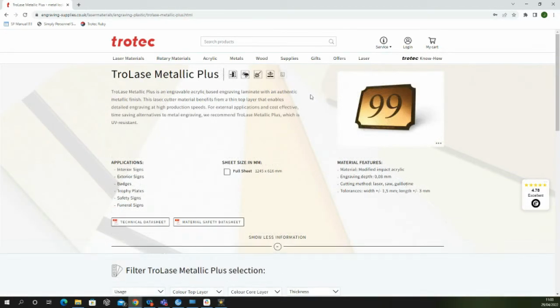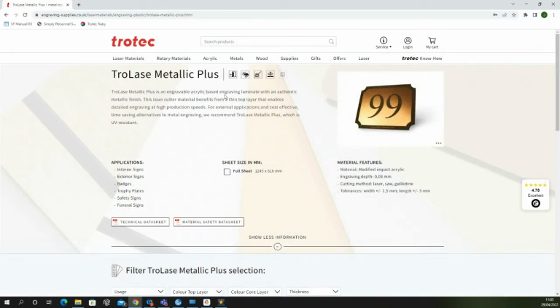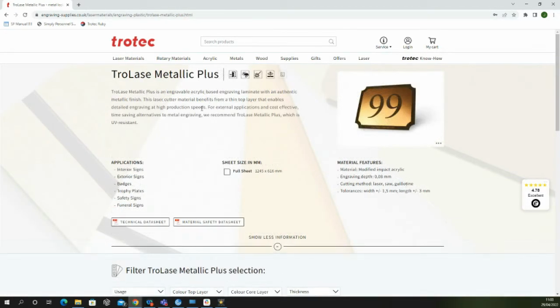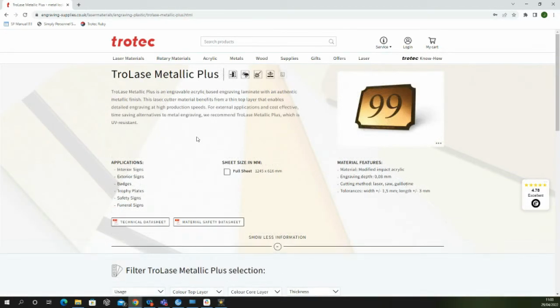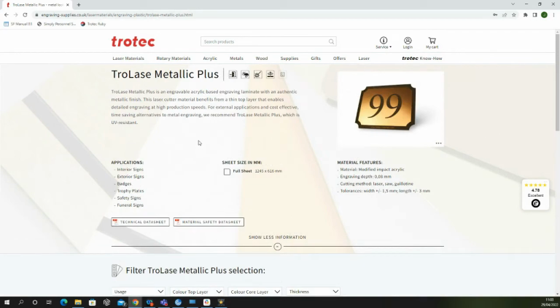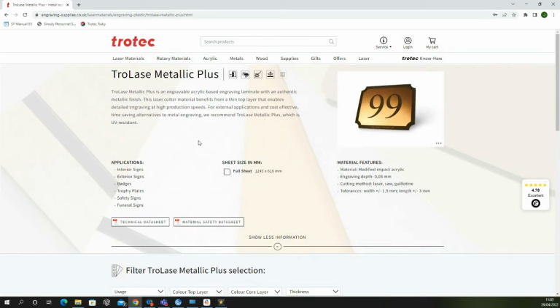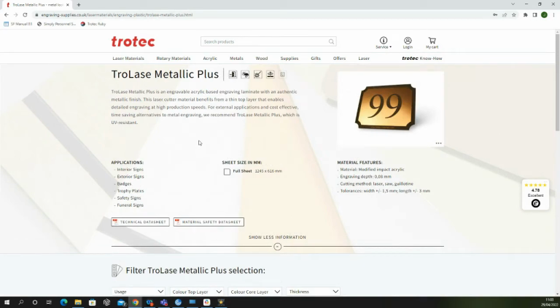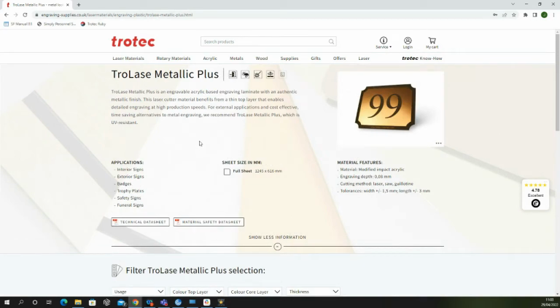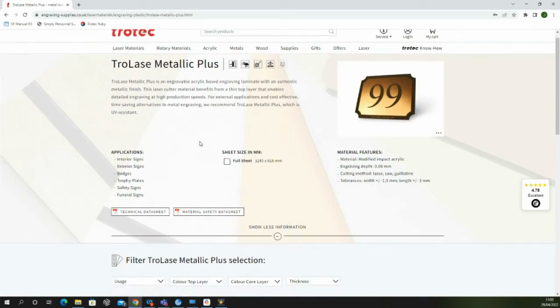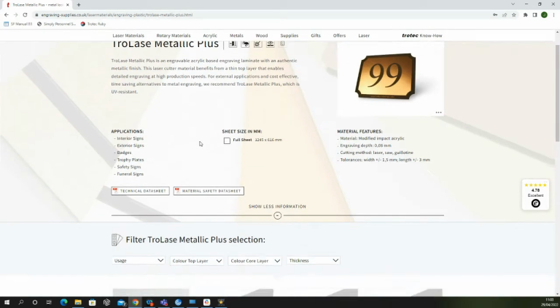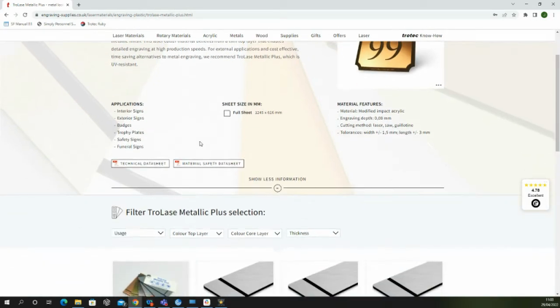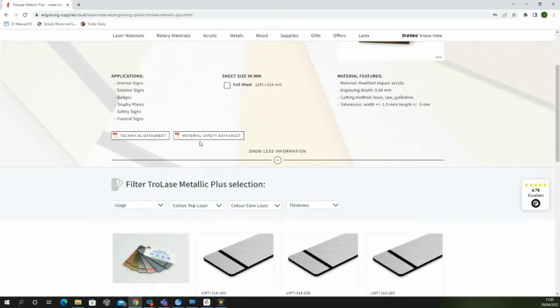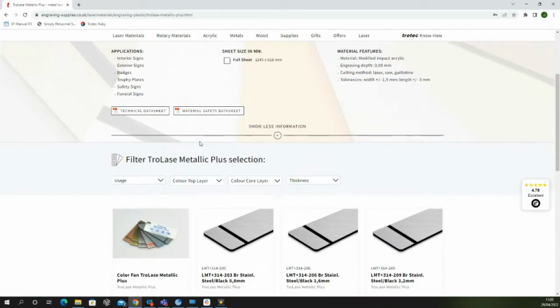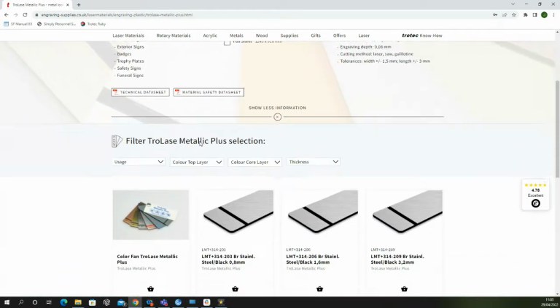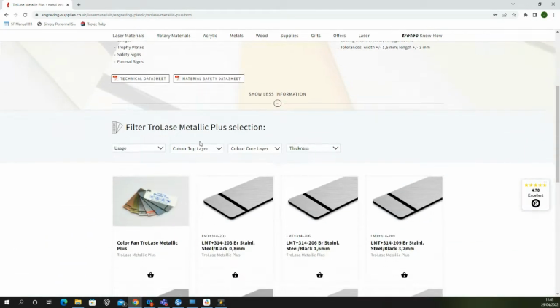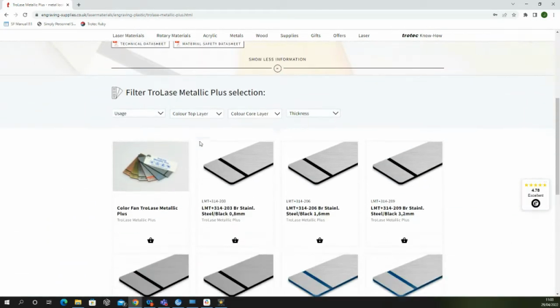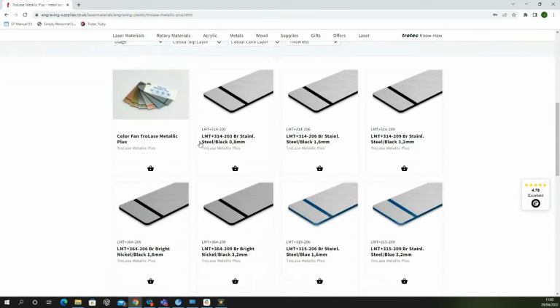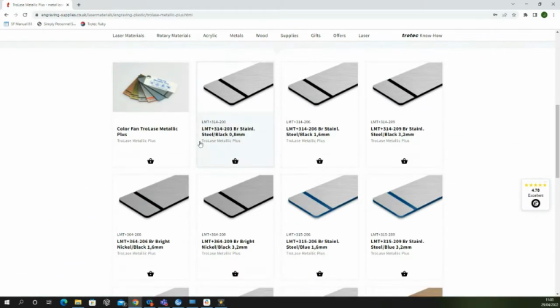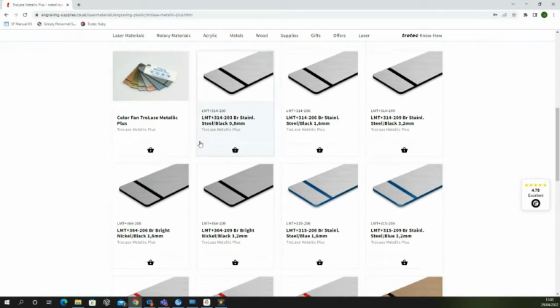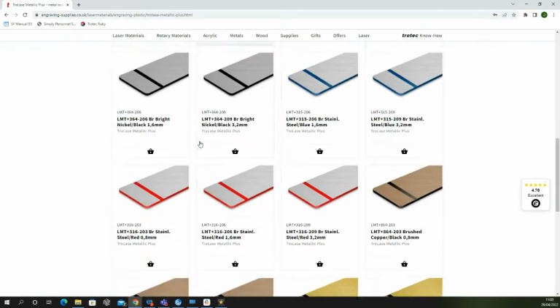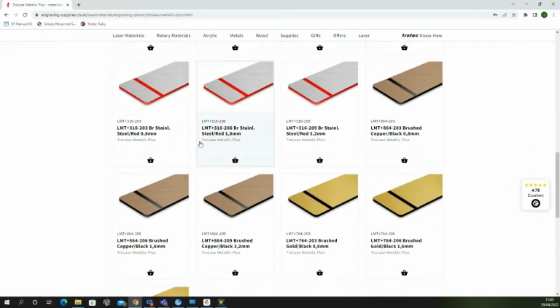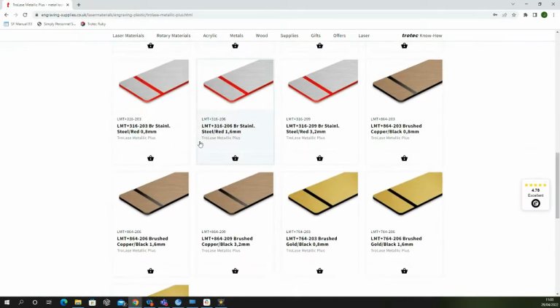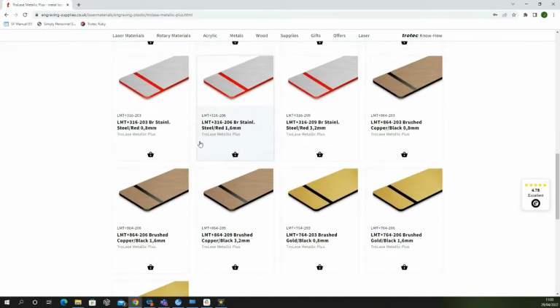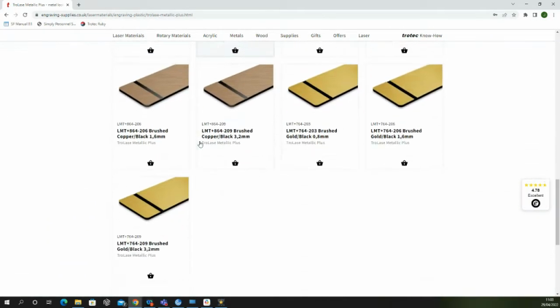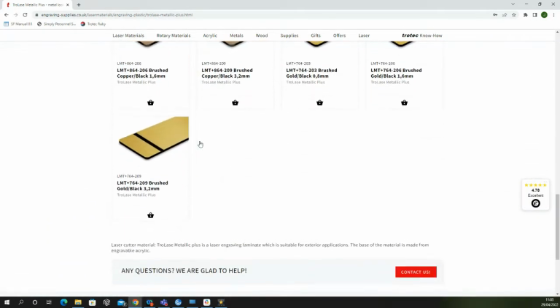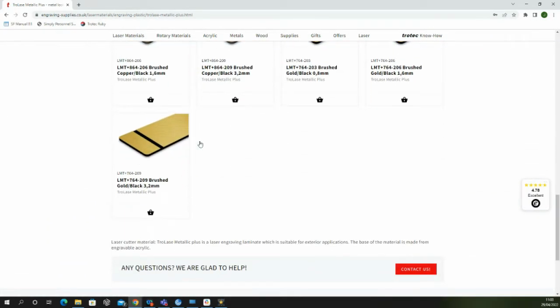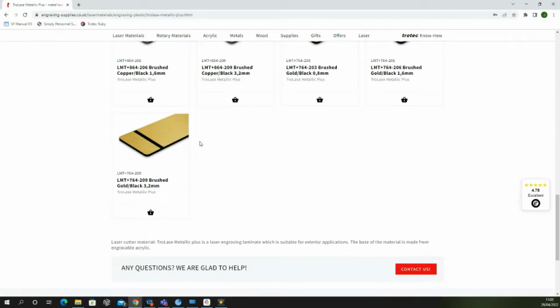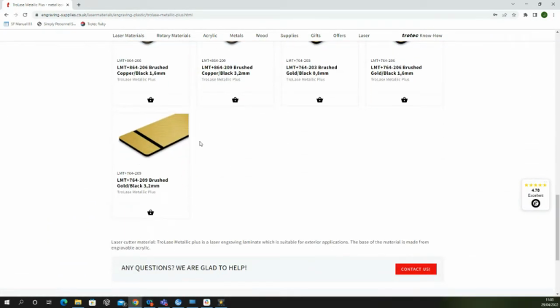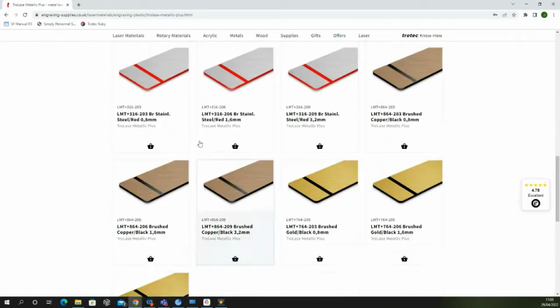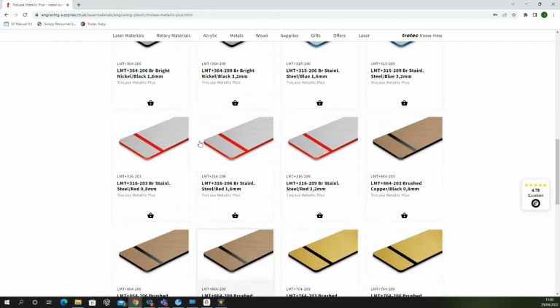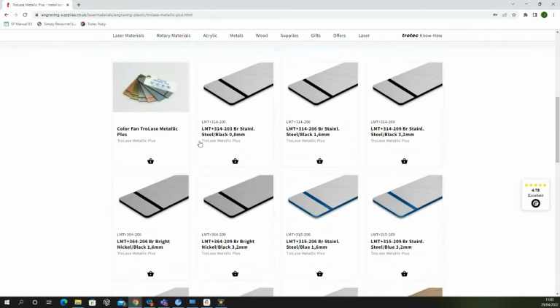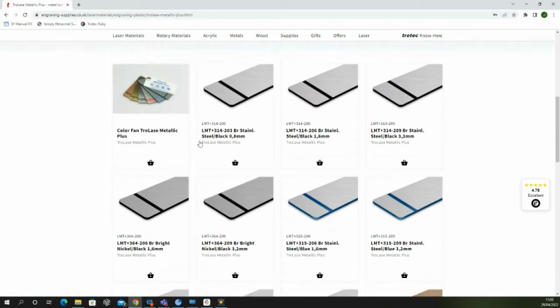Trollase Metallic and Metallic Plus are designed for laser processing and are perfect for signage, trophy plates and much more.